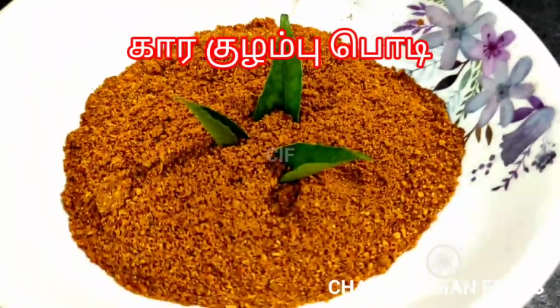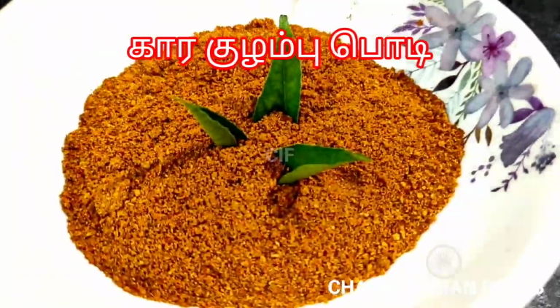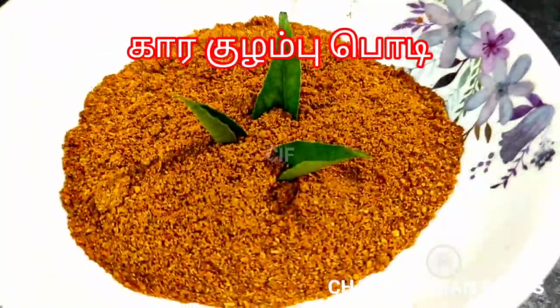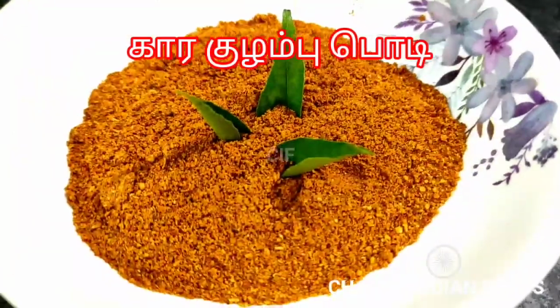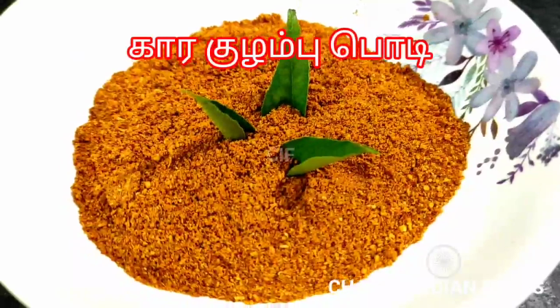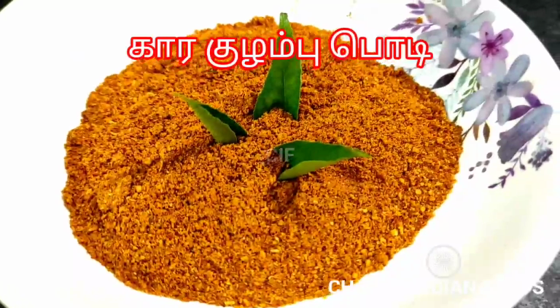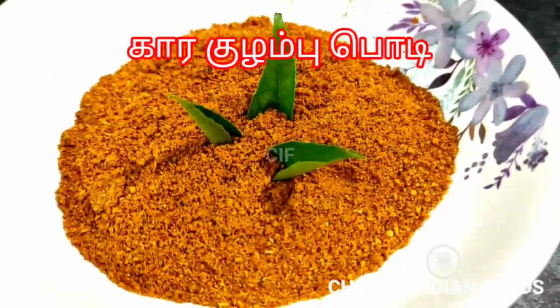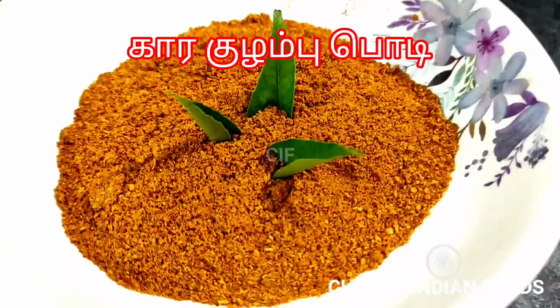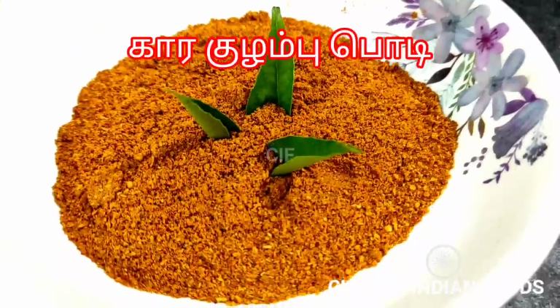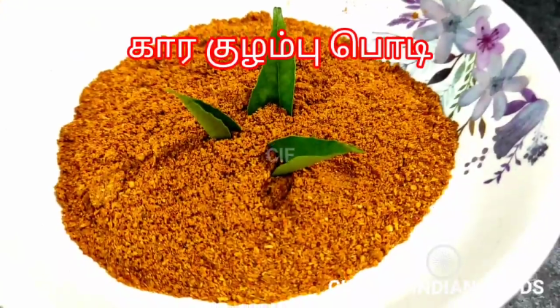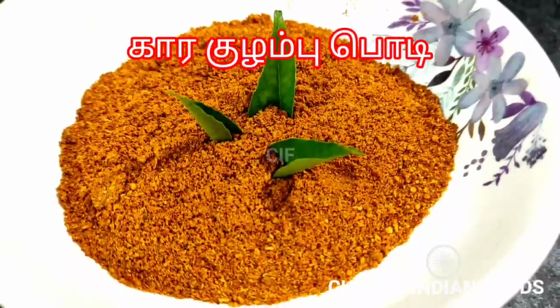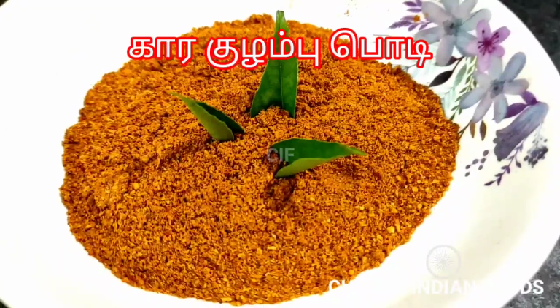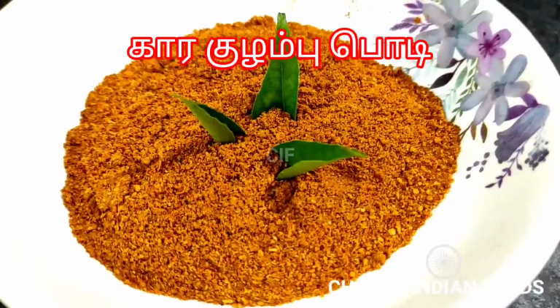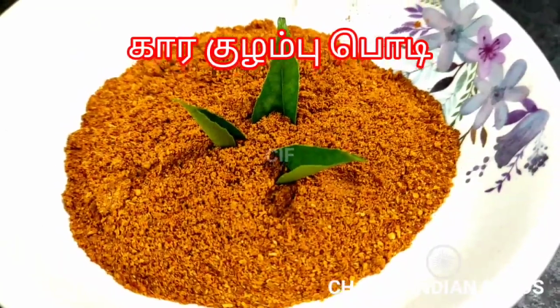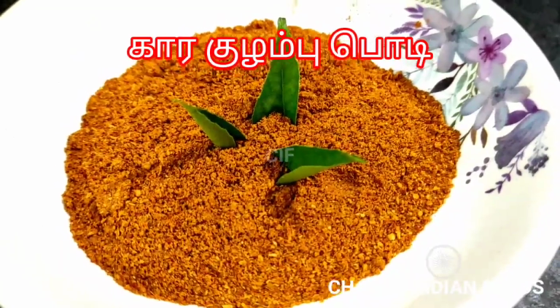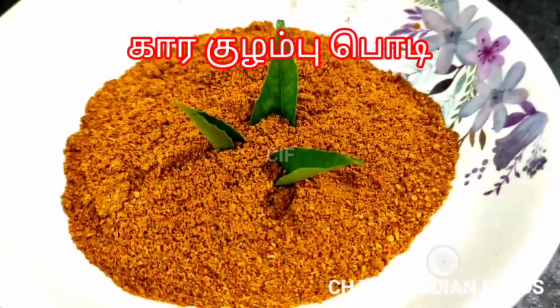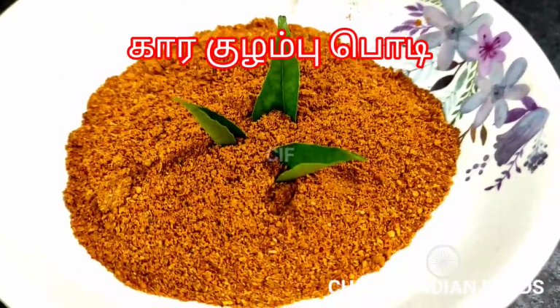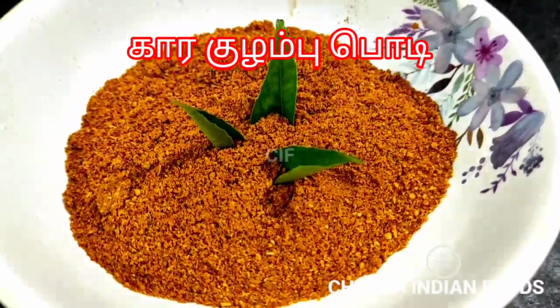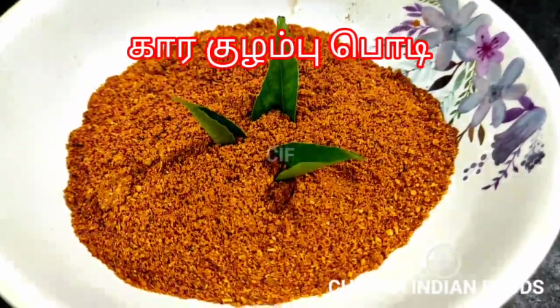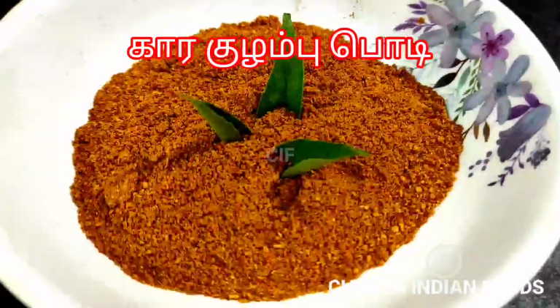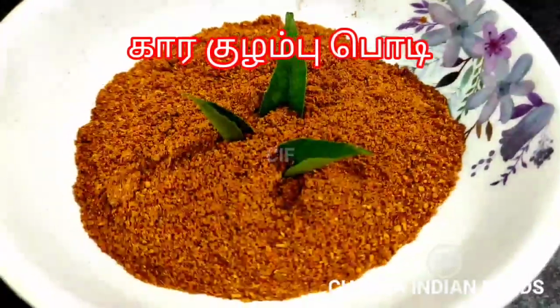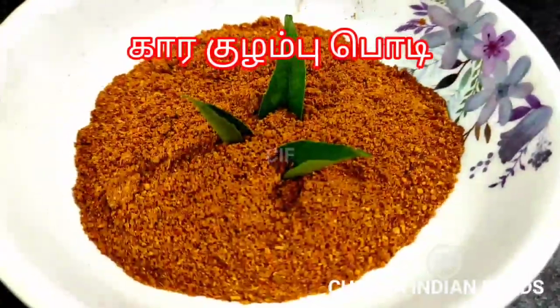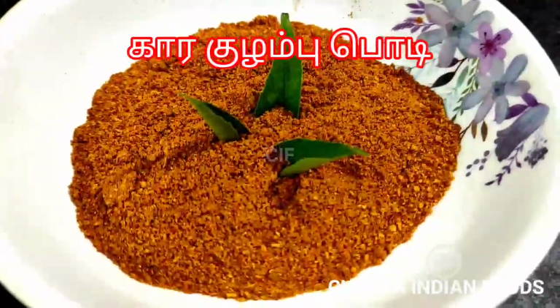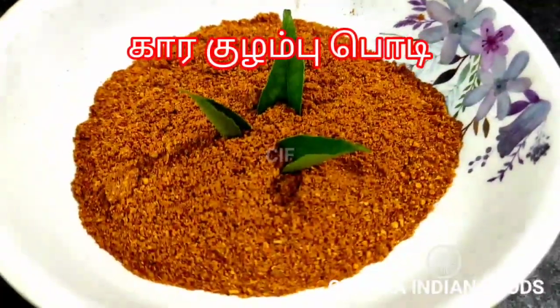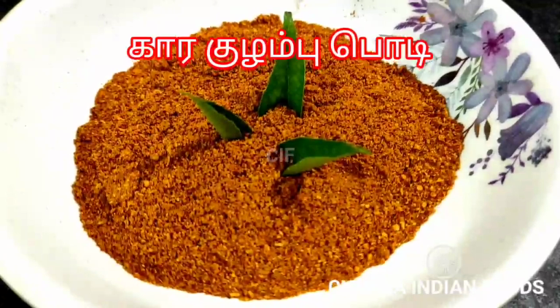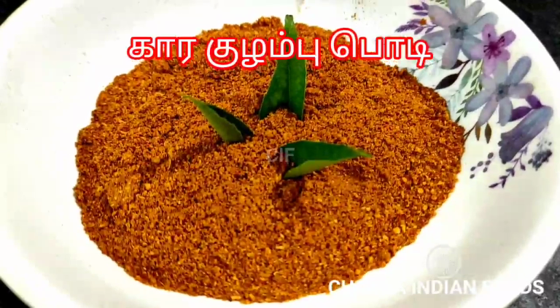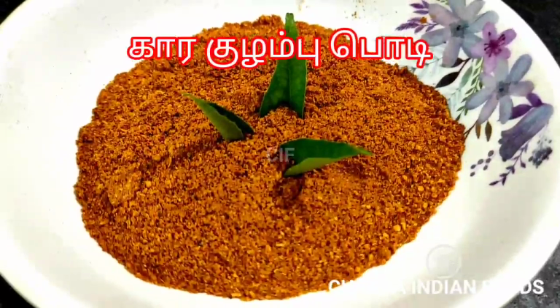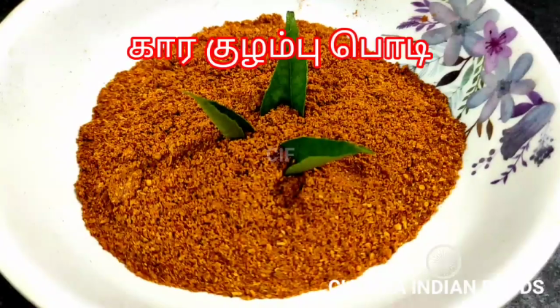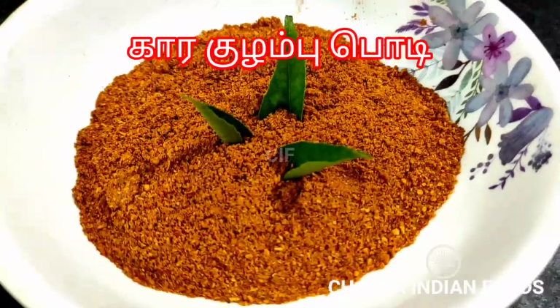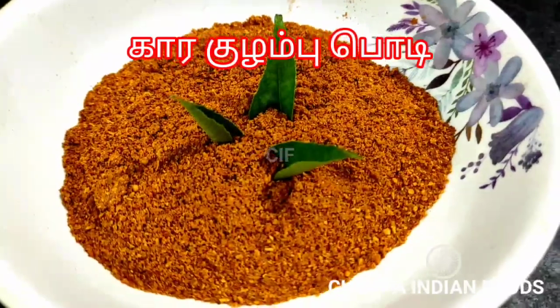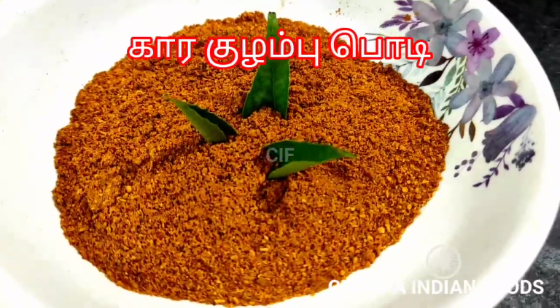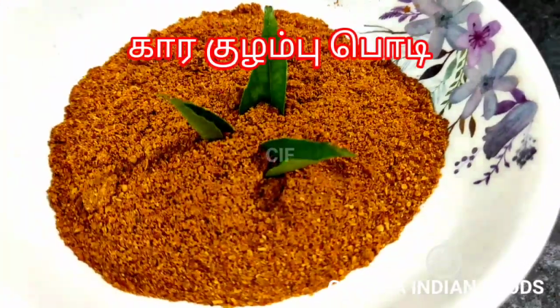That is made of Karakolumbu. Because of this, we can prepare a distinct stew.